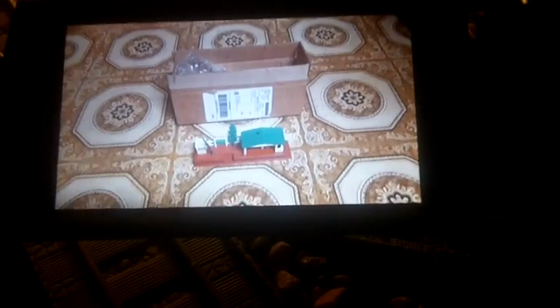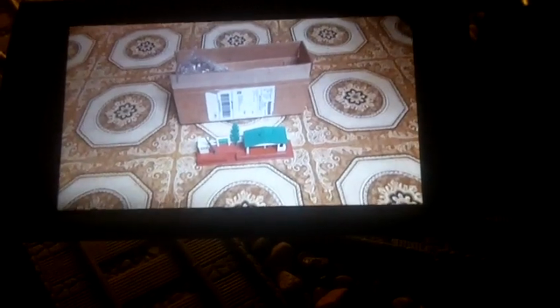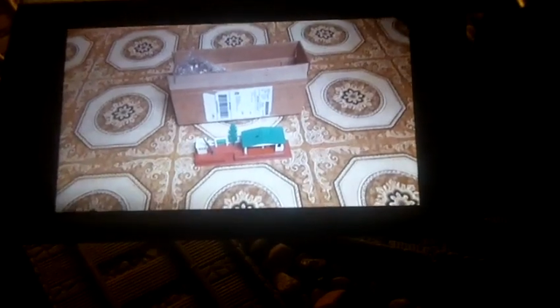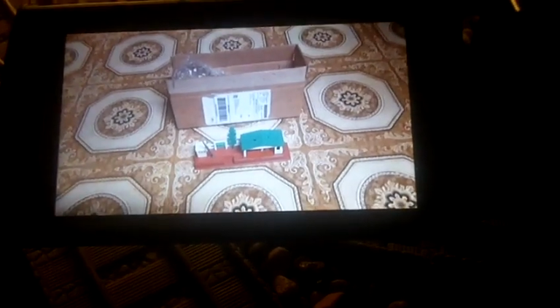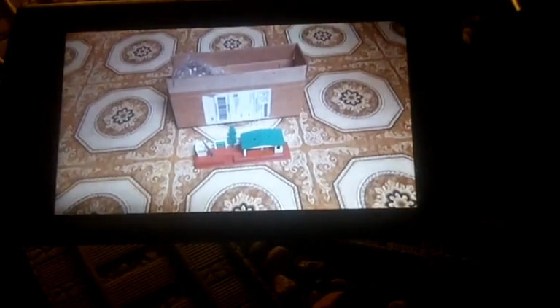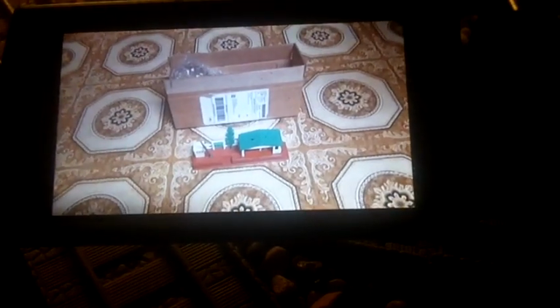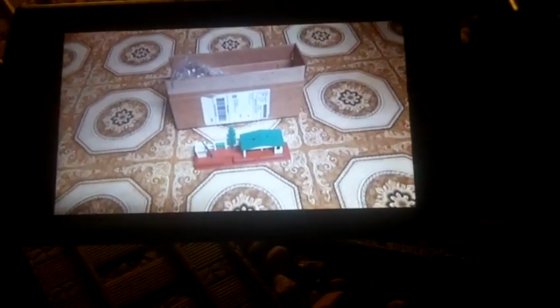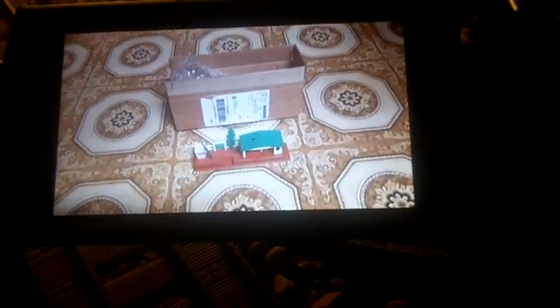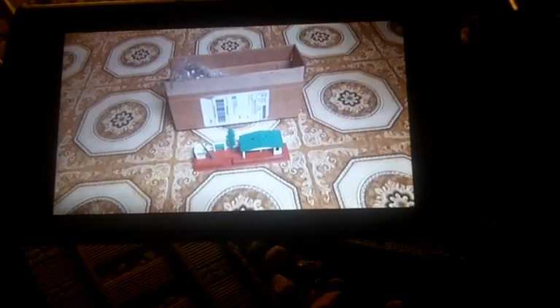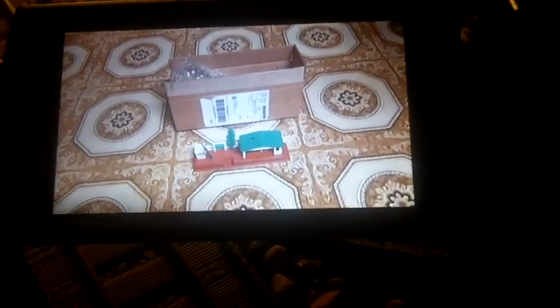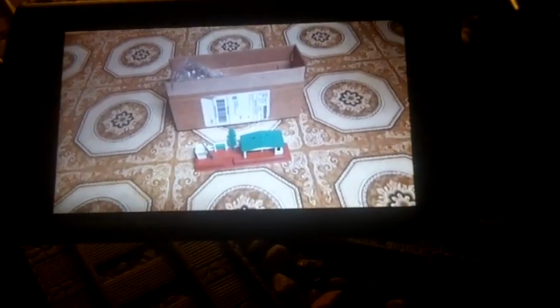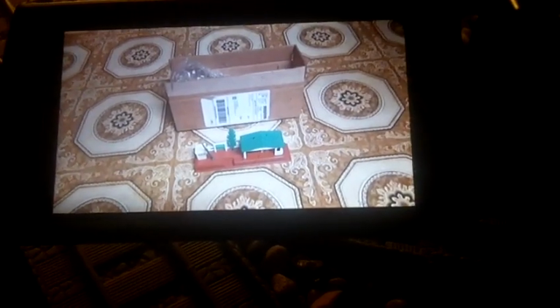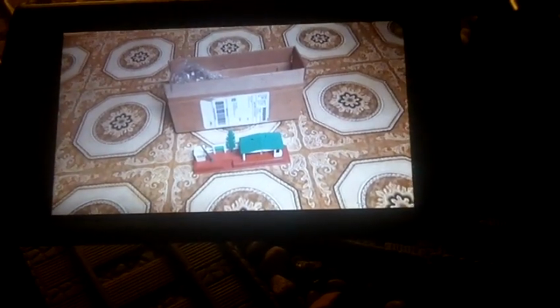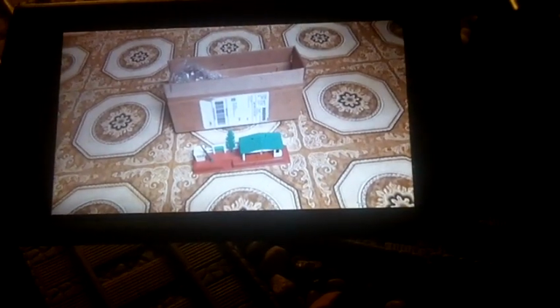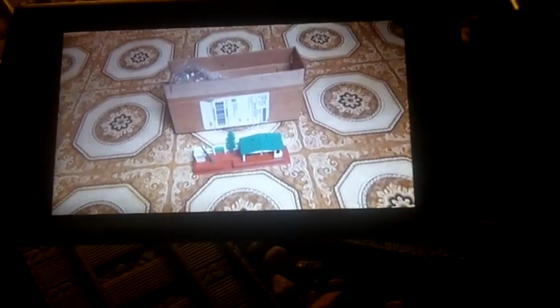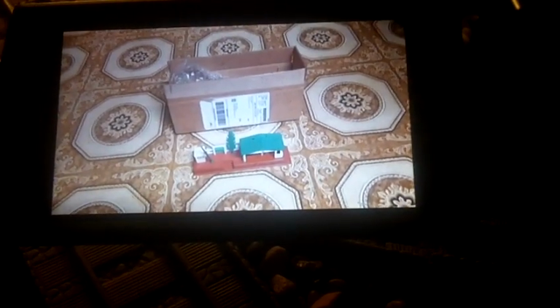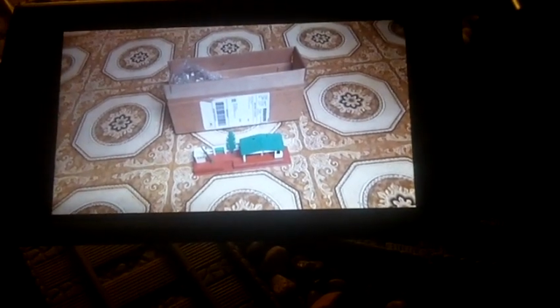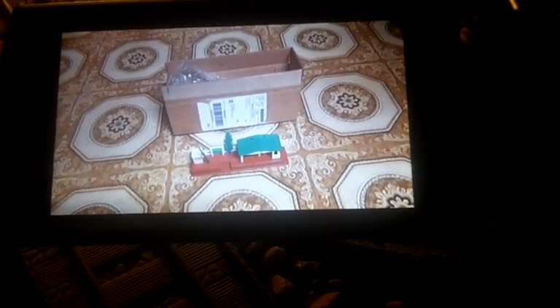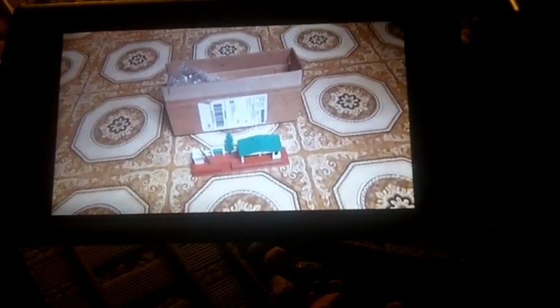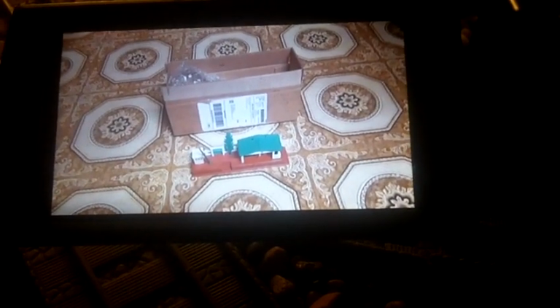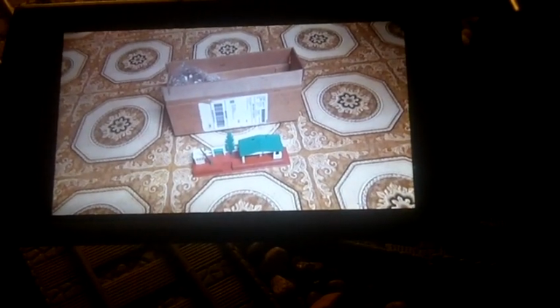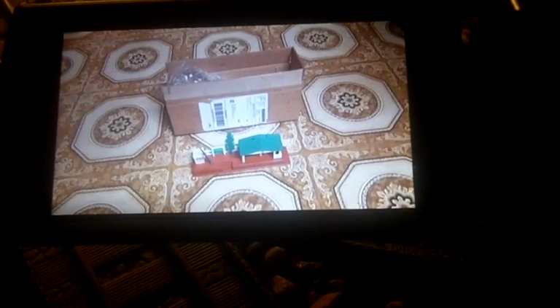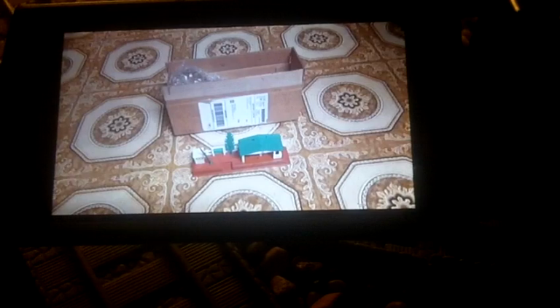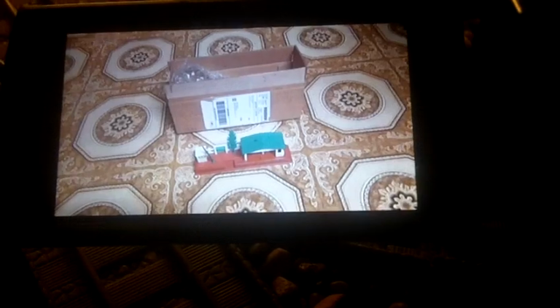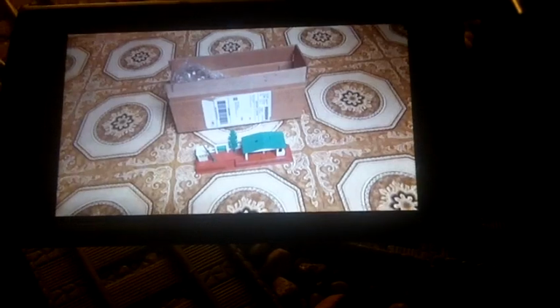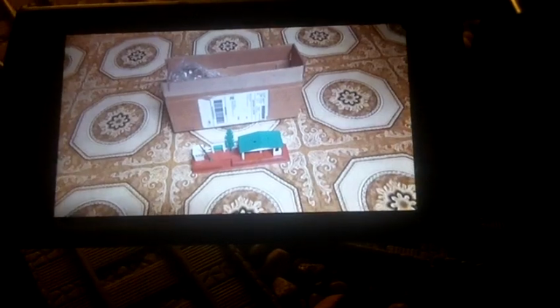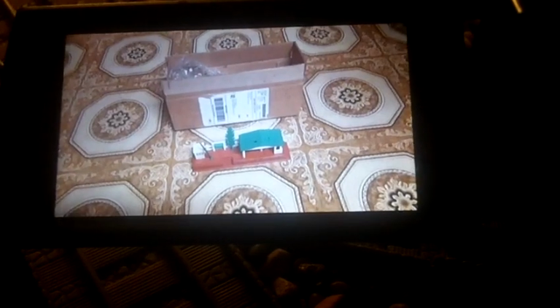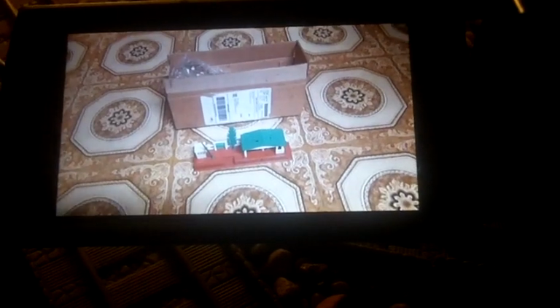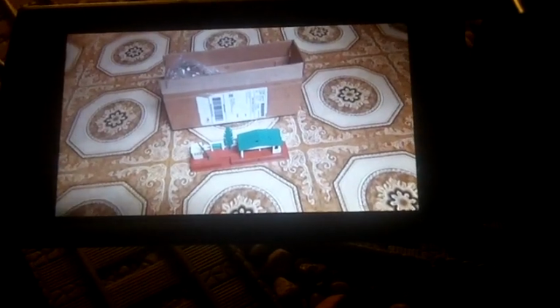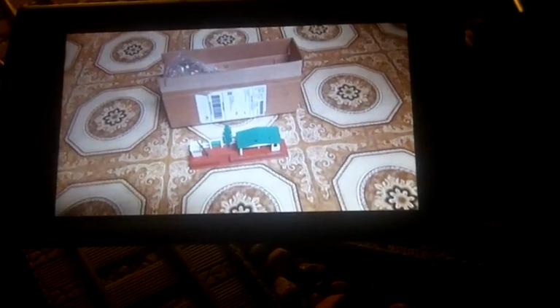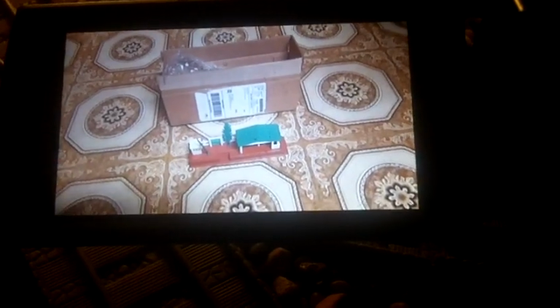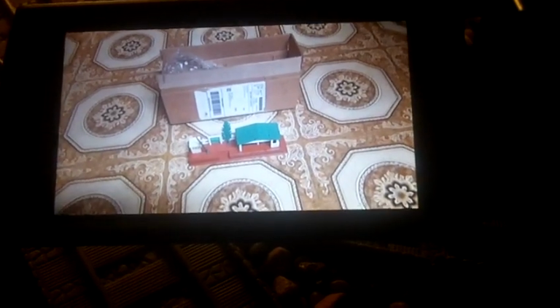Well guys, that's it for the quick unboxing. Hope you guys enjoyed watching this video and we'll see you in the next video.